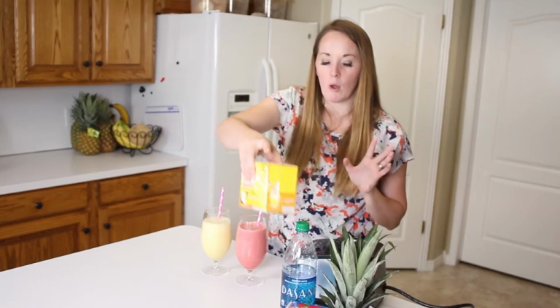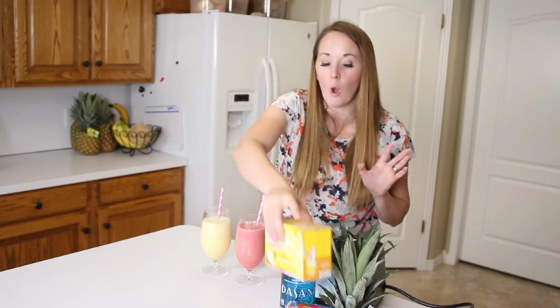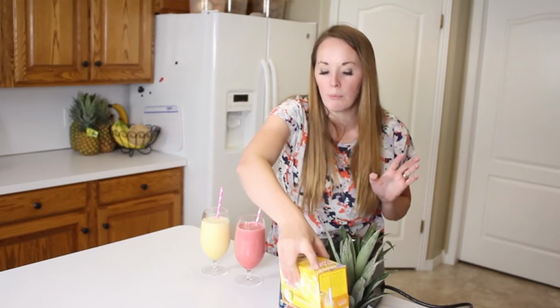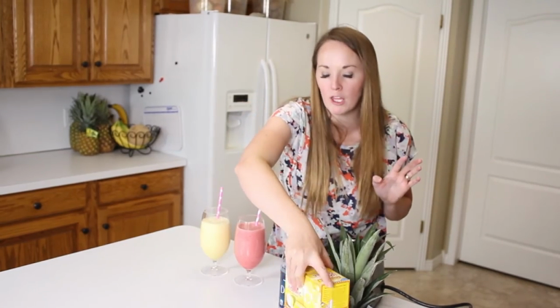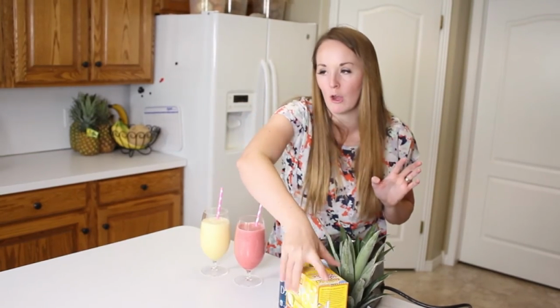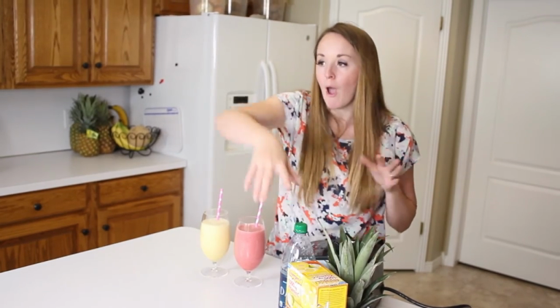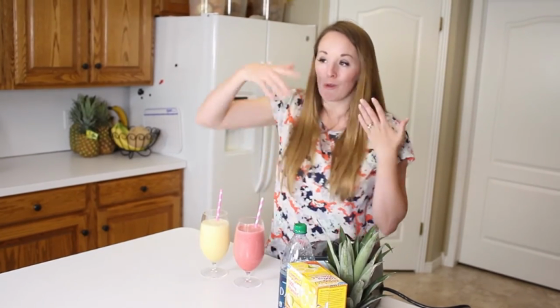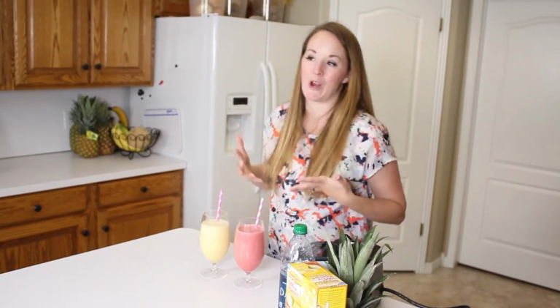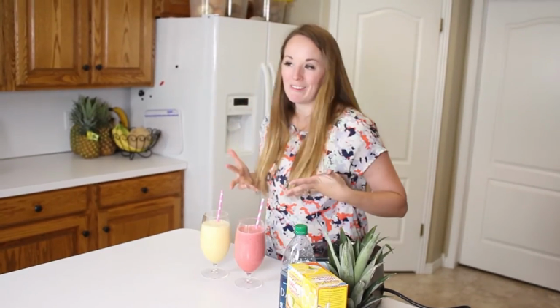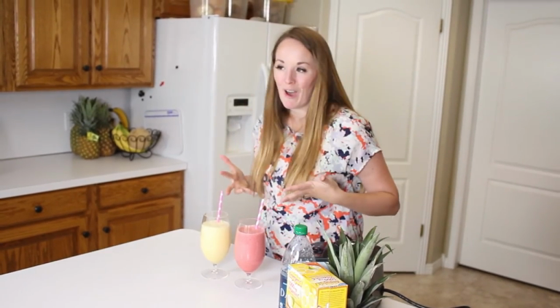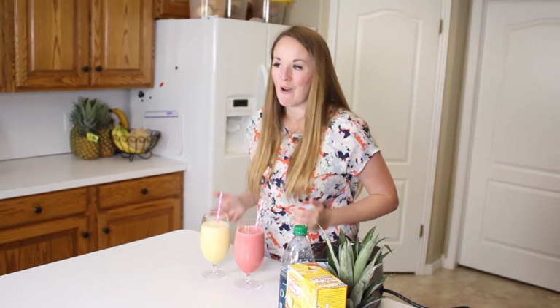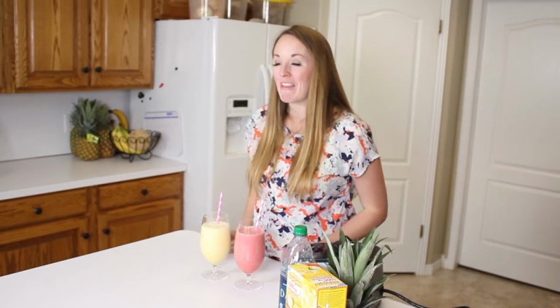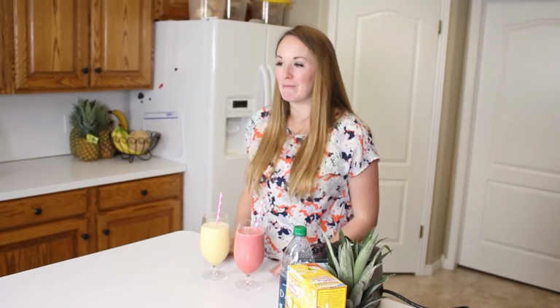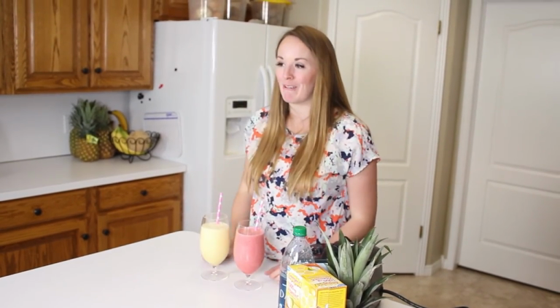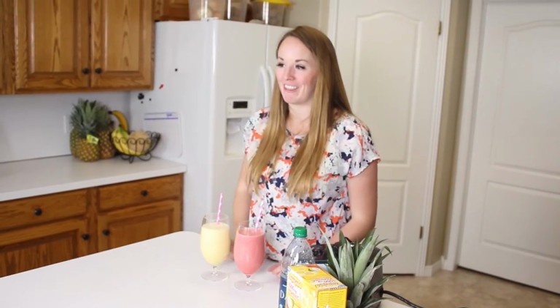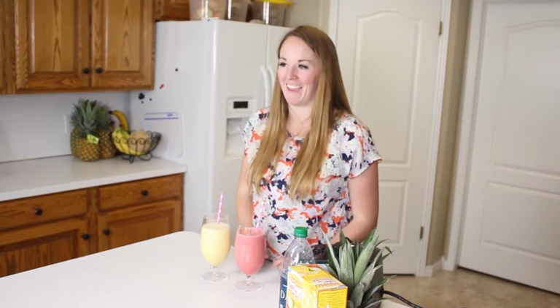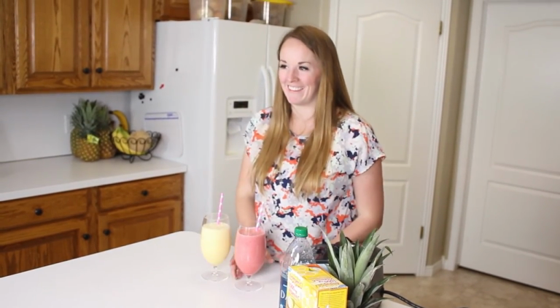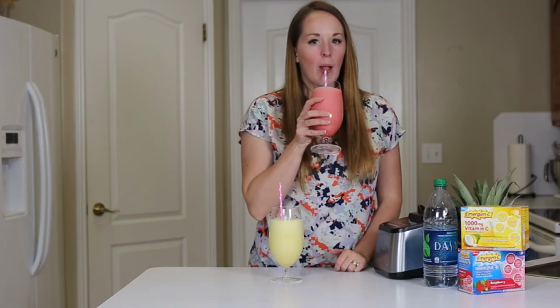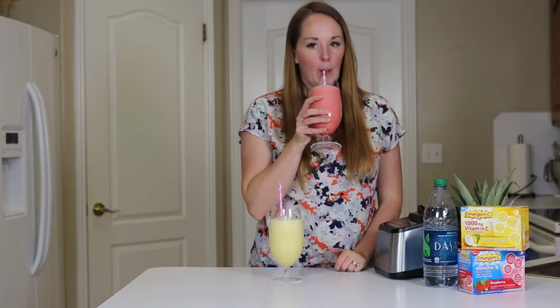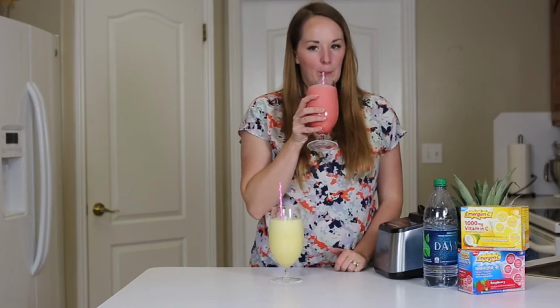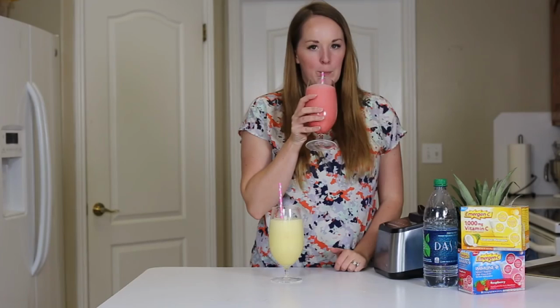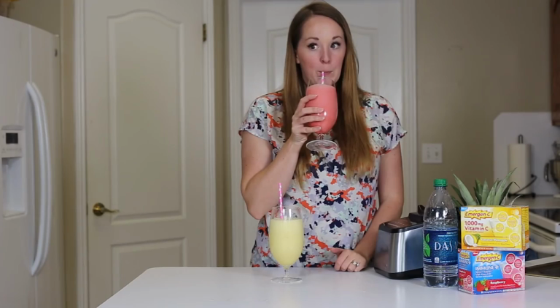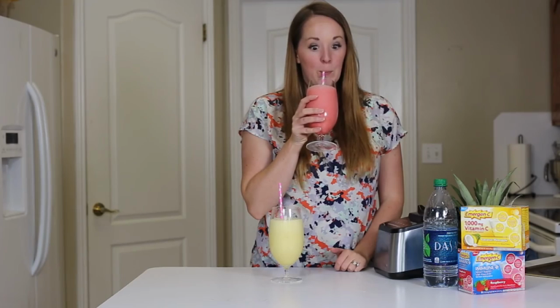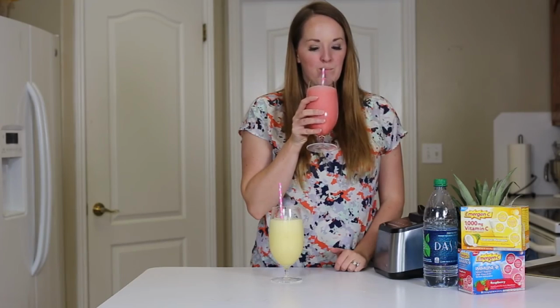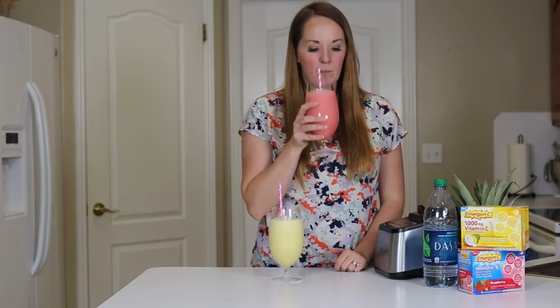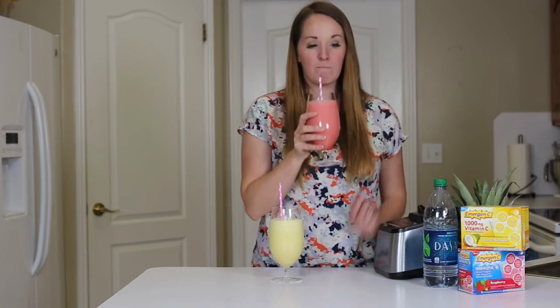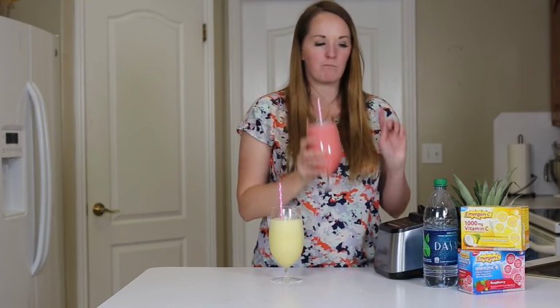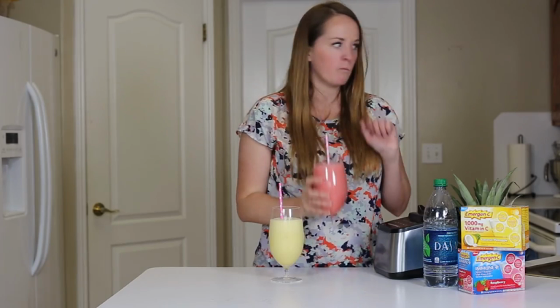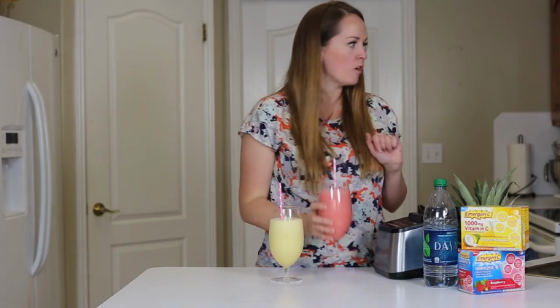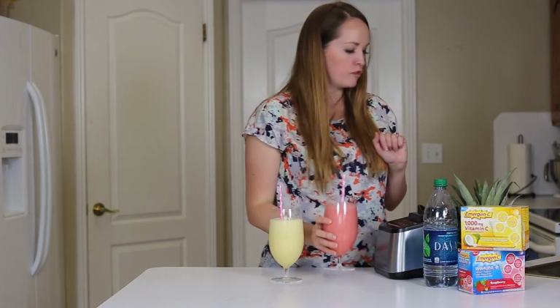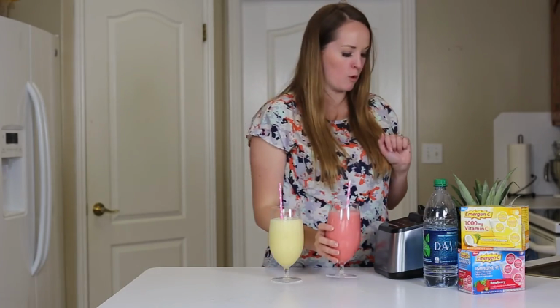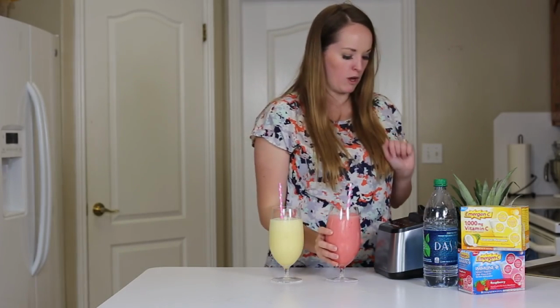I hope that you will try this at home and let me know what you think. Mmm, so good!